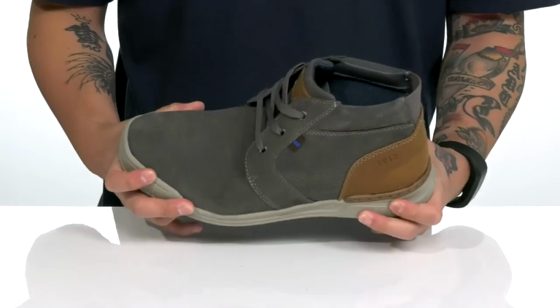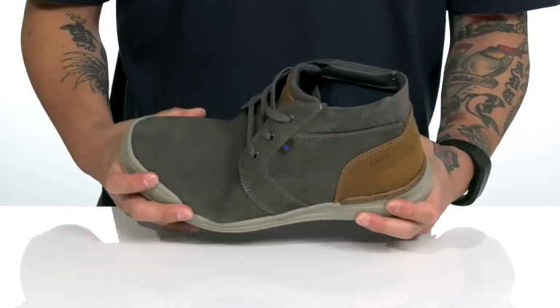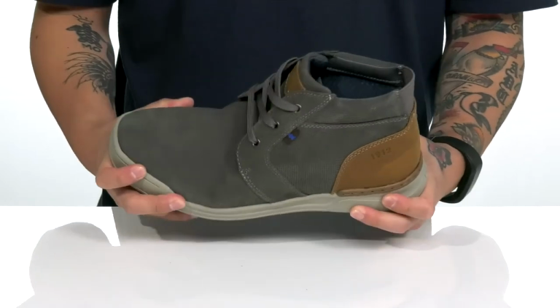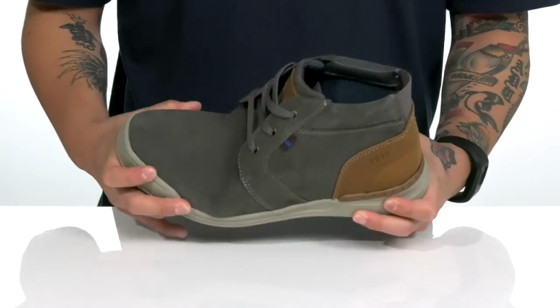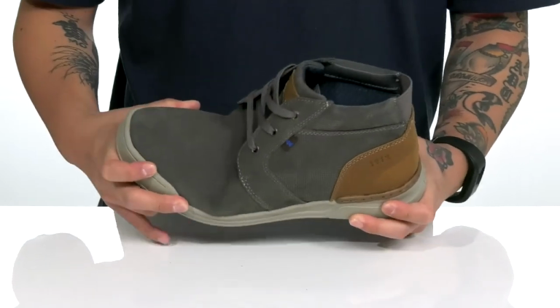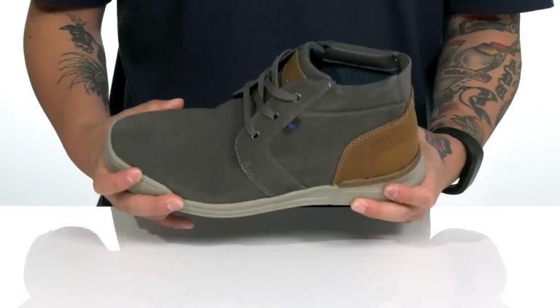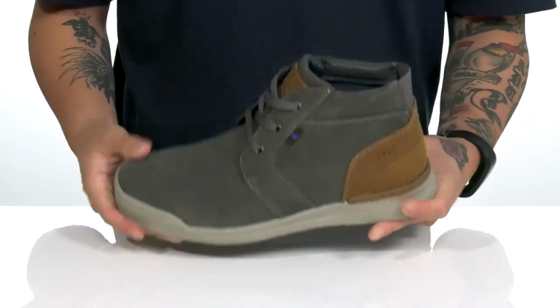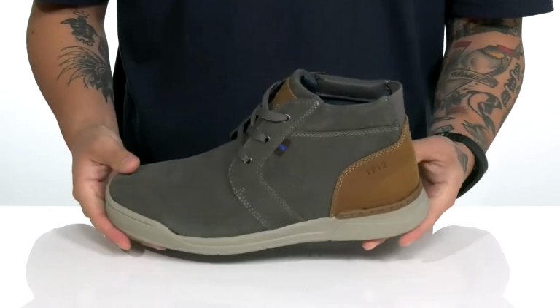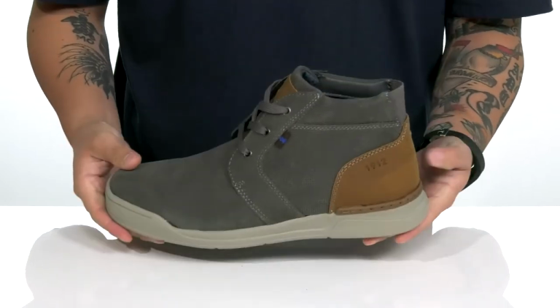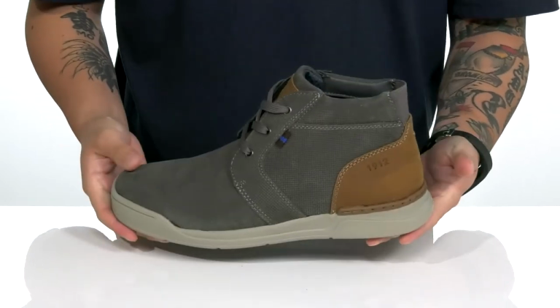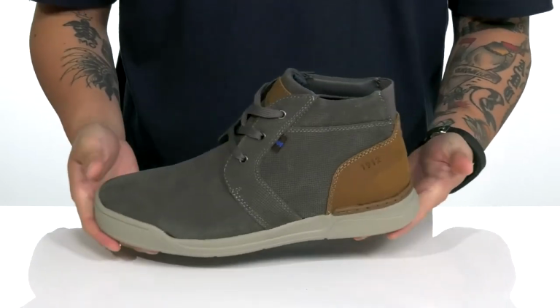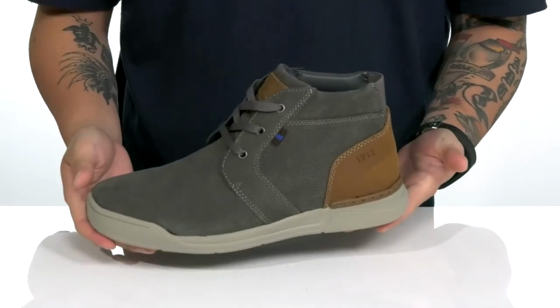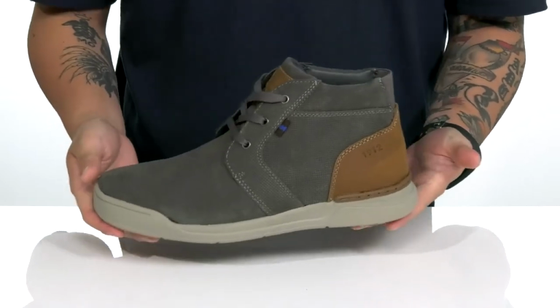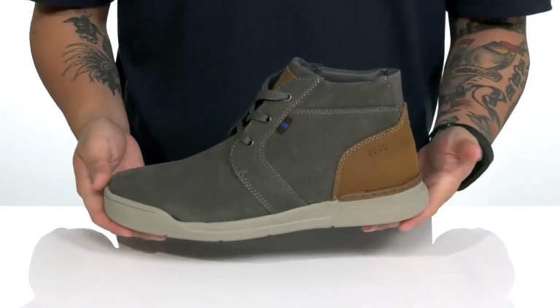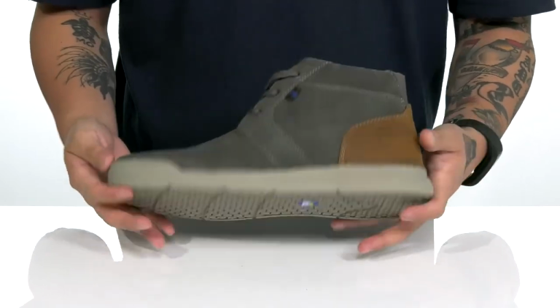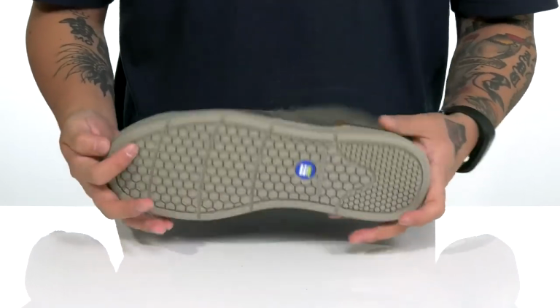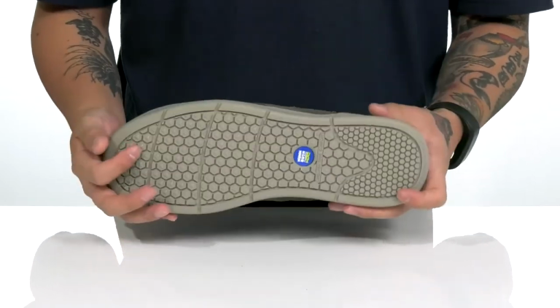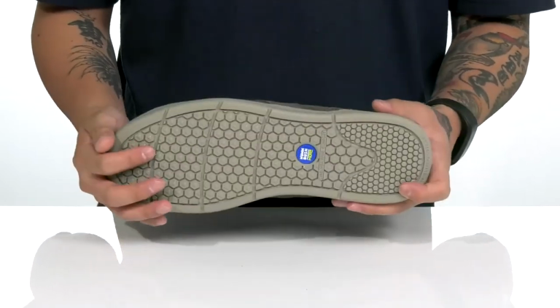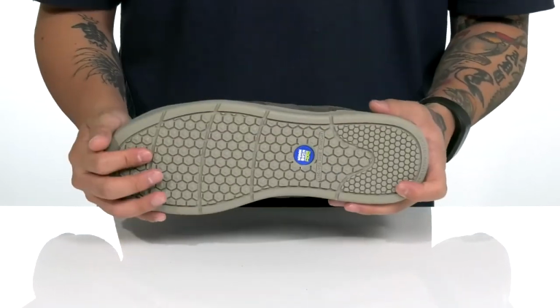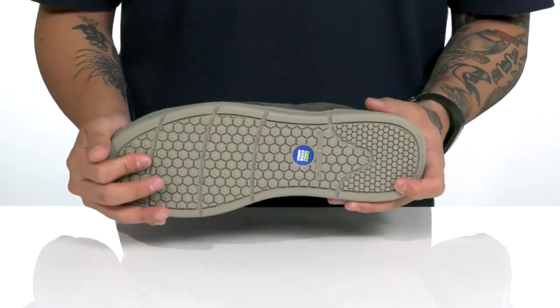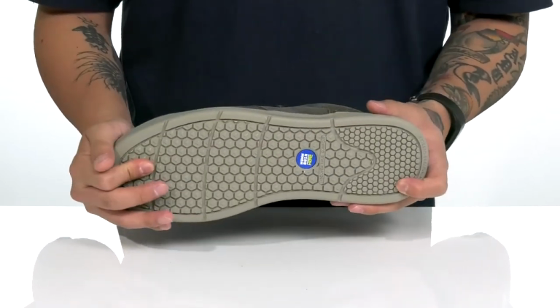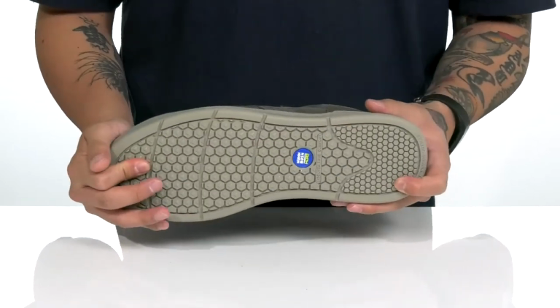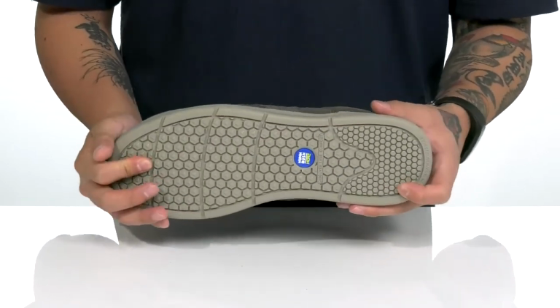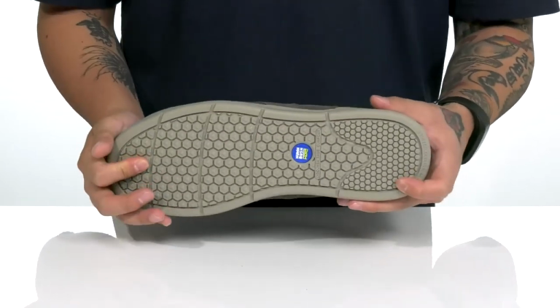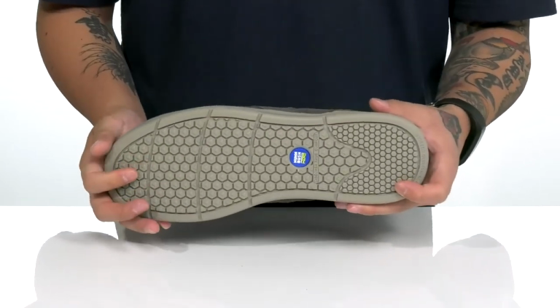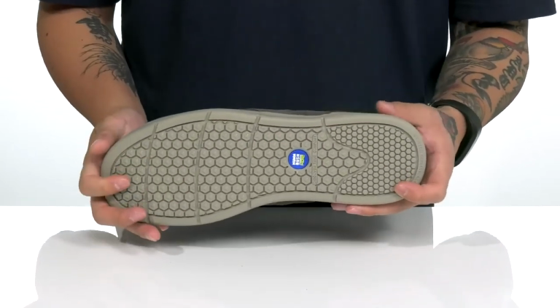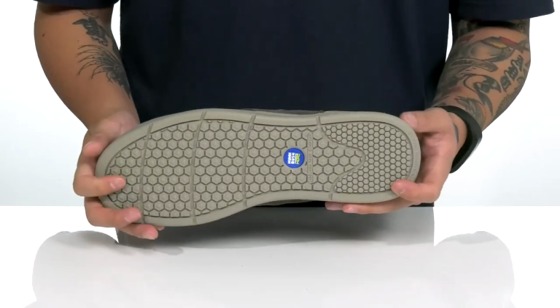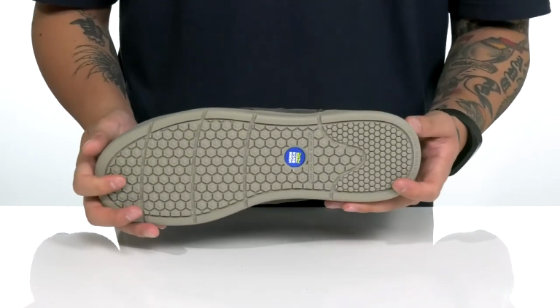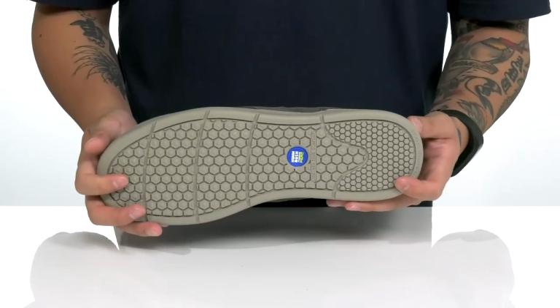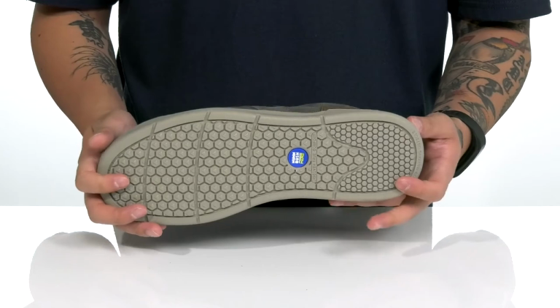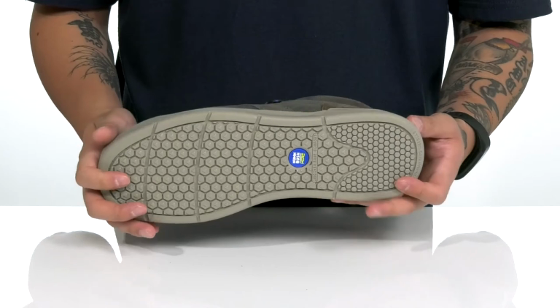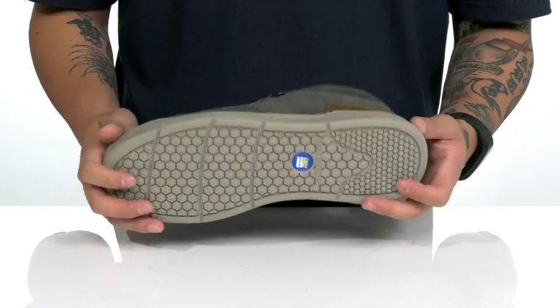It's got a nice sturdy and flexible design on the shoe itself, and of course a textured synthetic outsole to keep you stable.